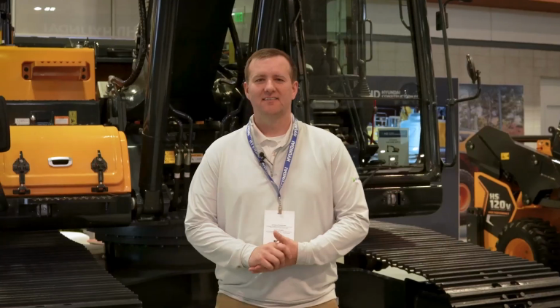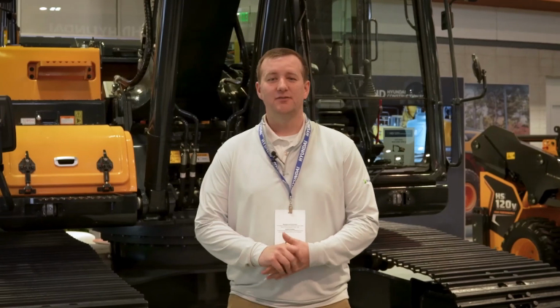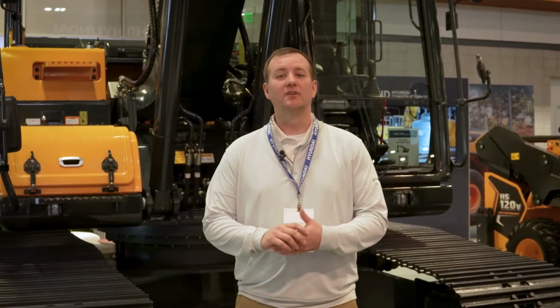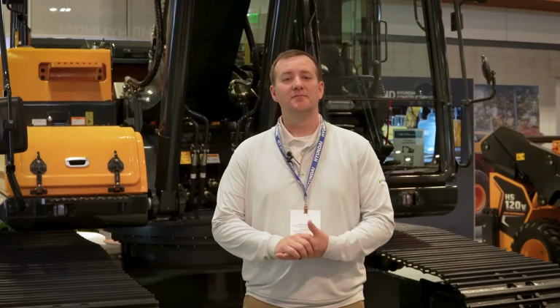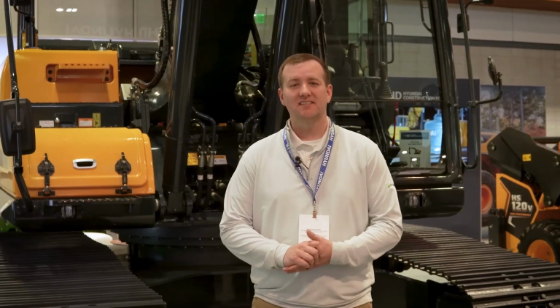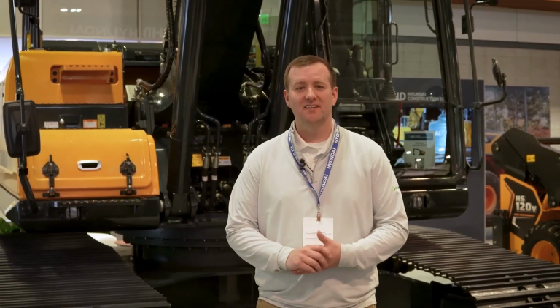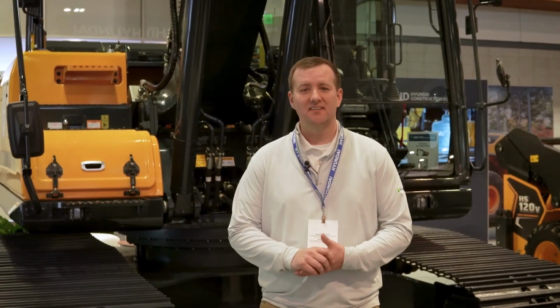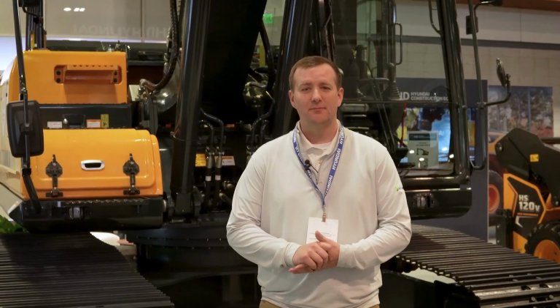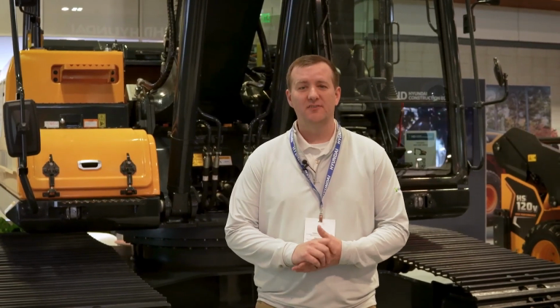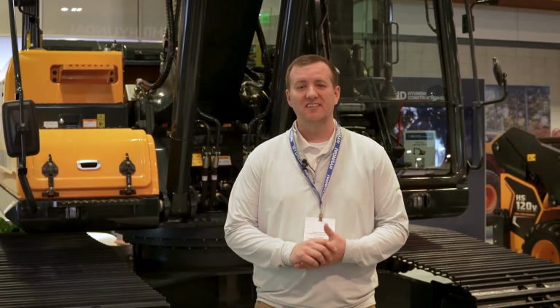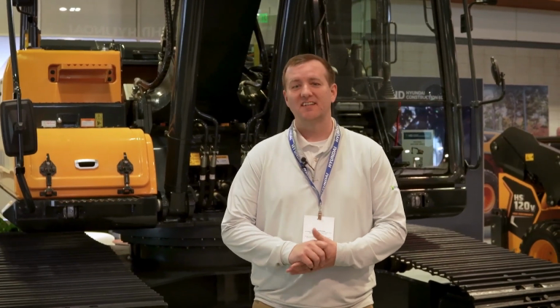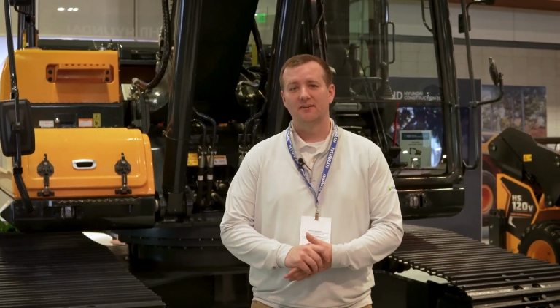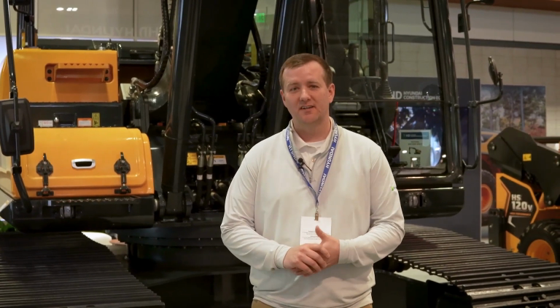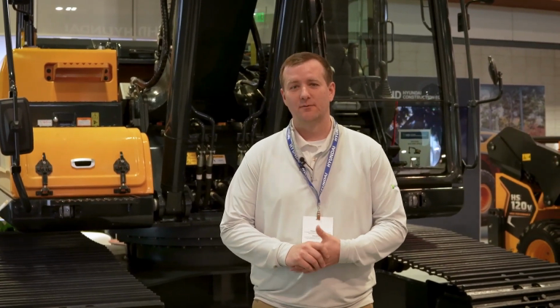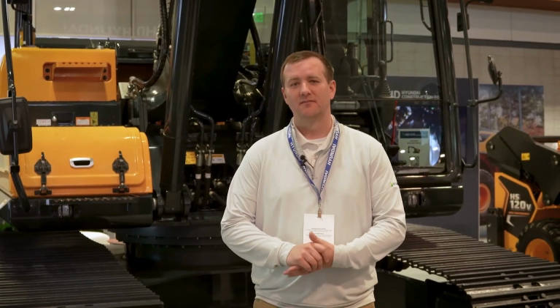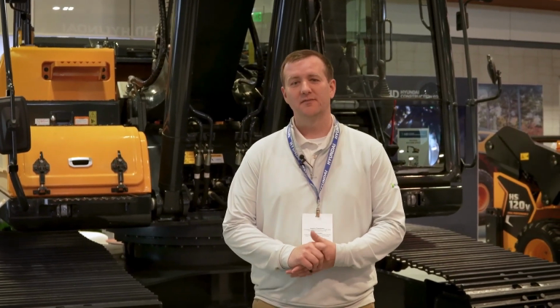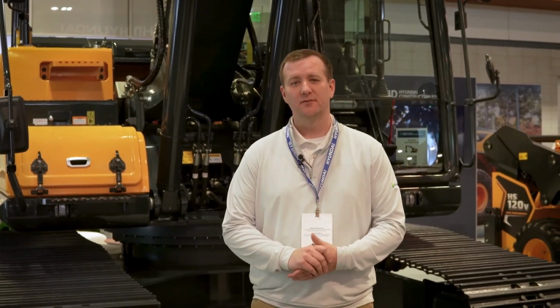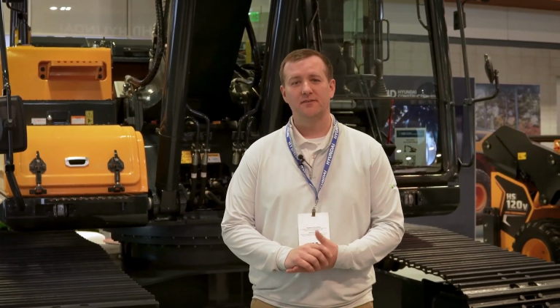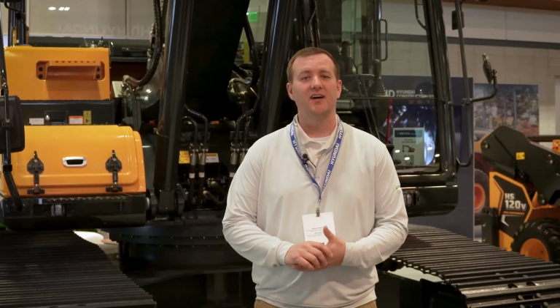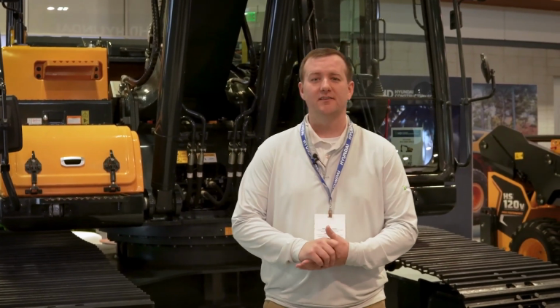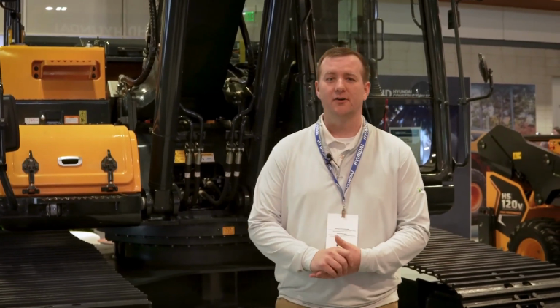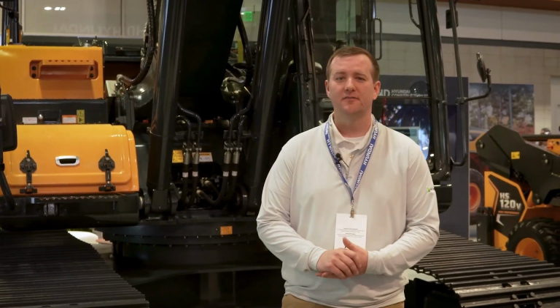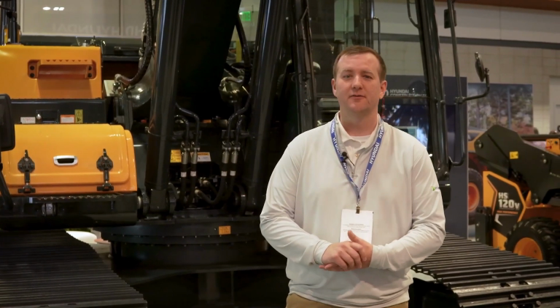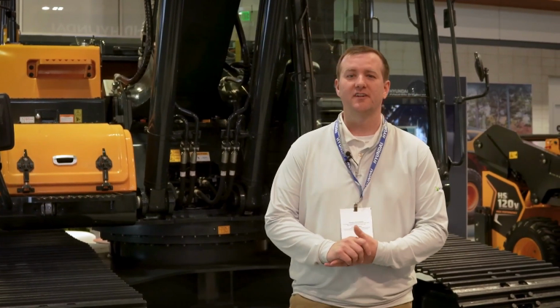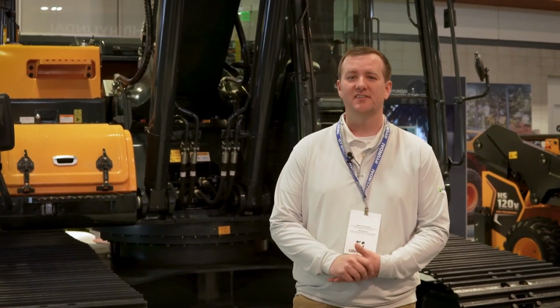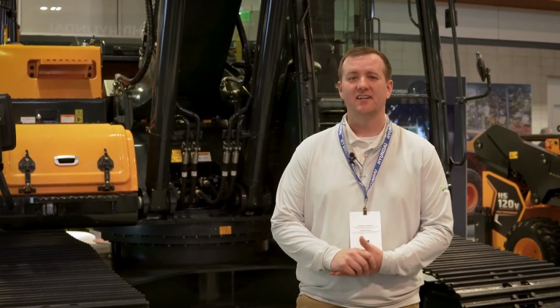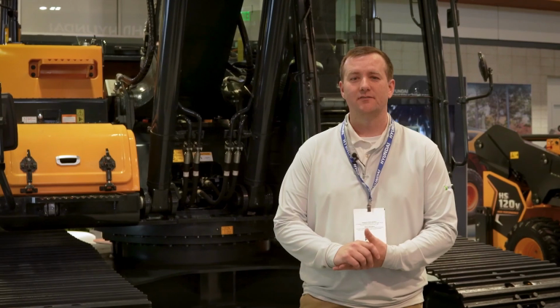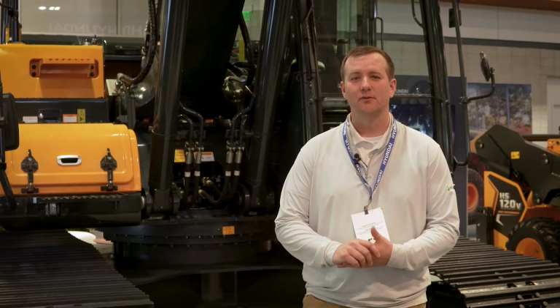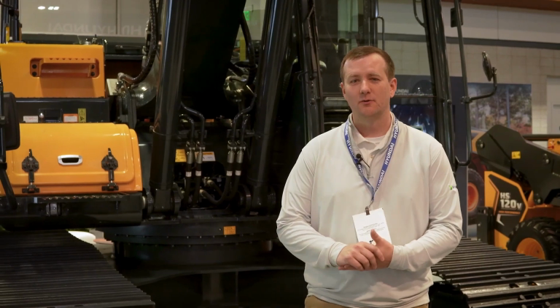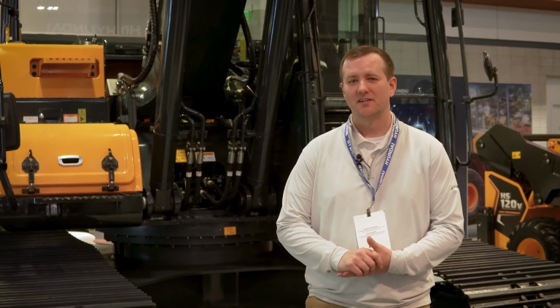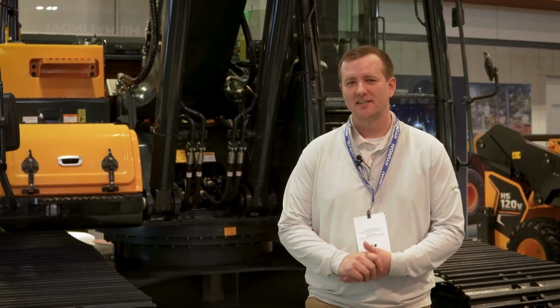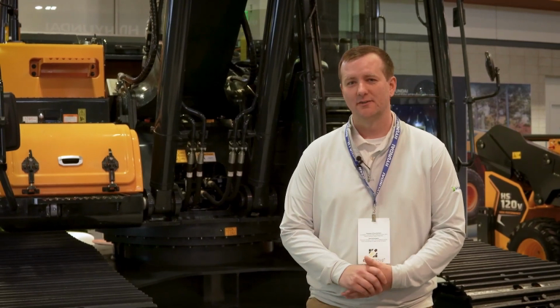Come see us at the Hyundai Booth 1600 at World of Asphalt. If you're not at the show, feel free to go see any of your local Hyundai dealers.